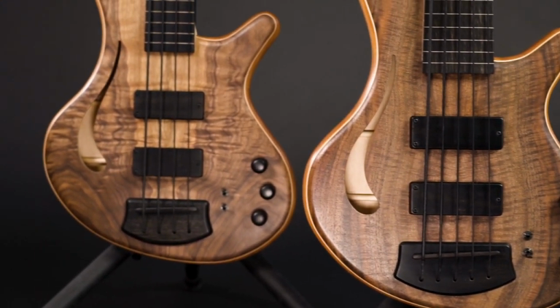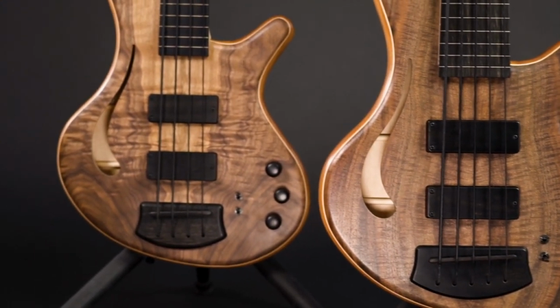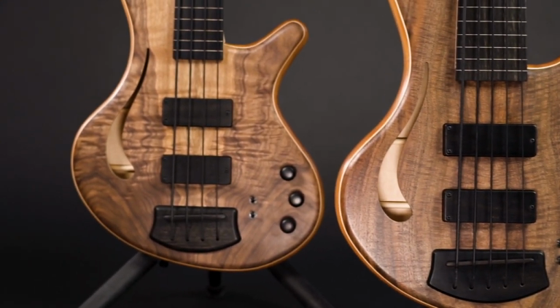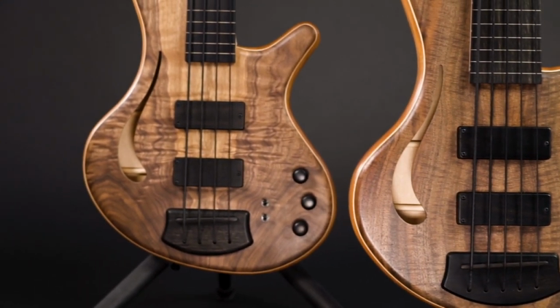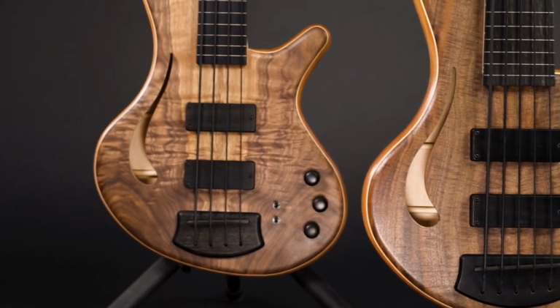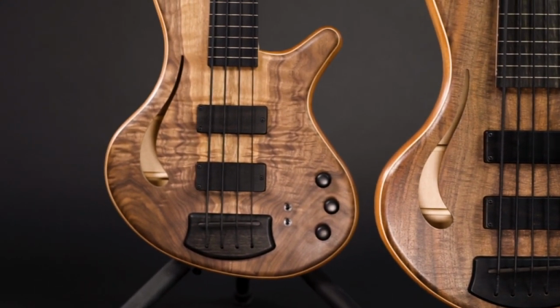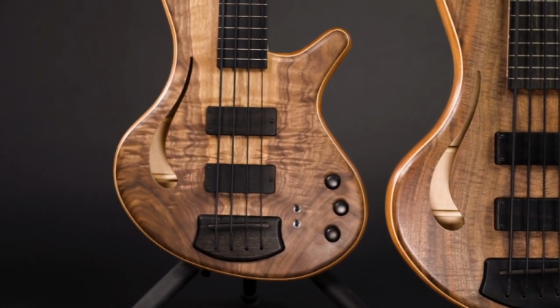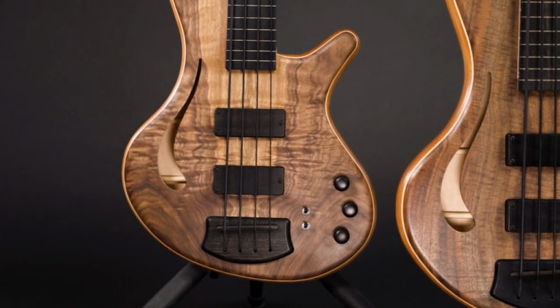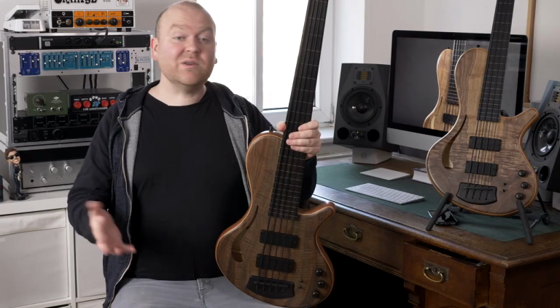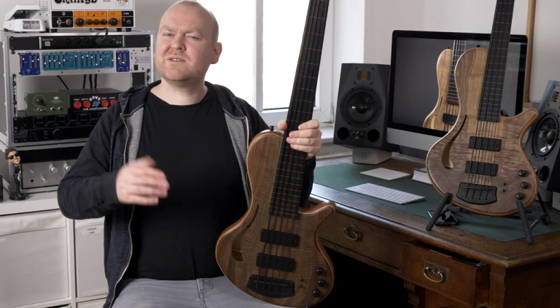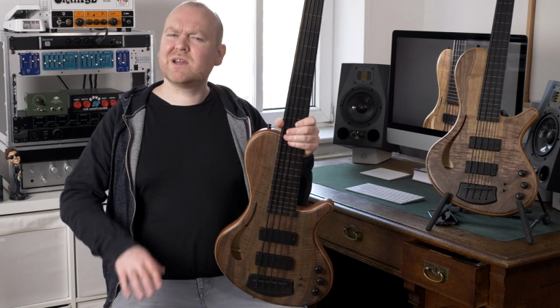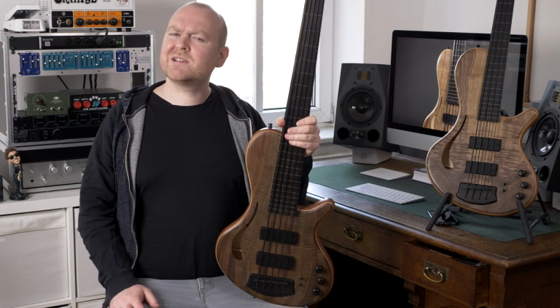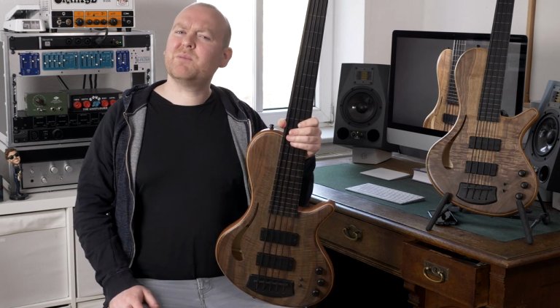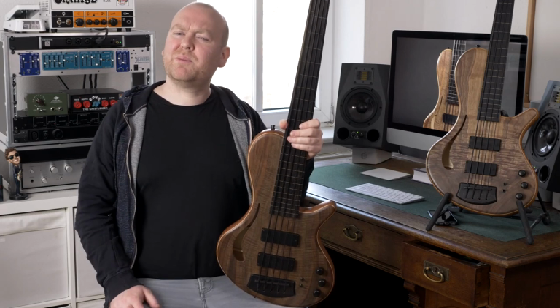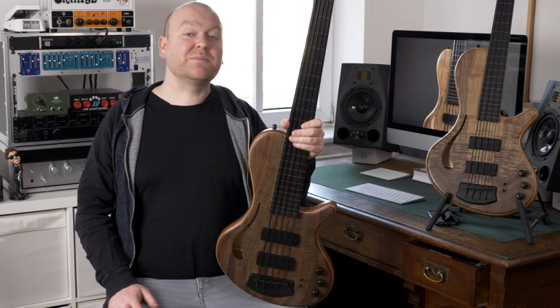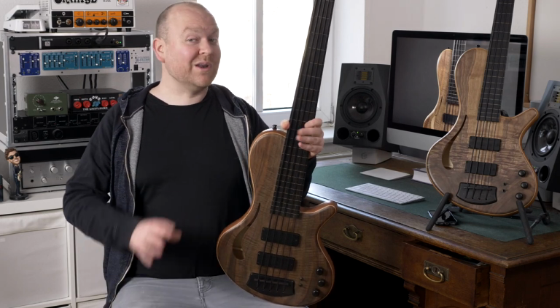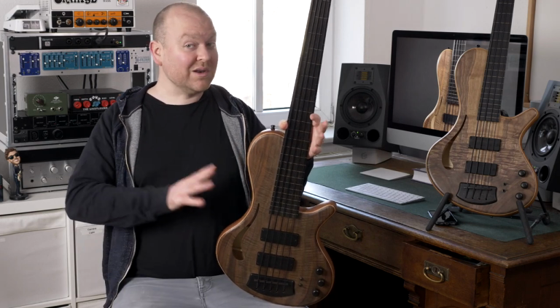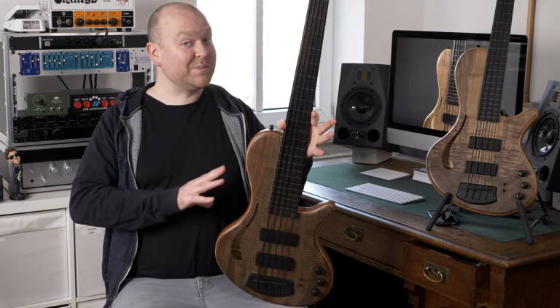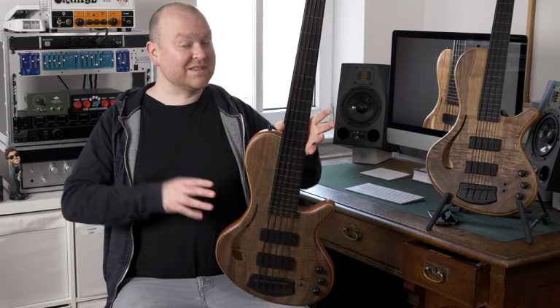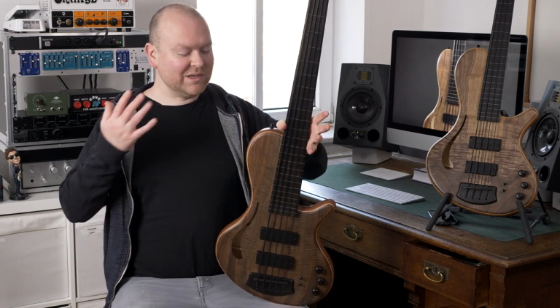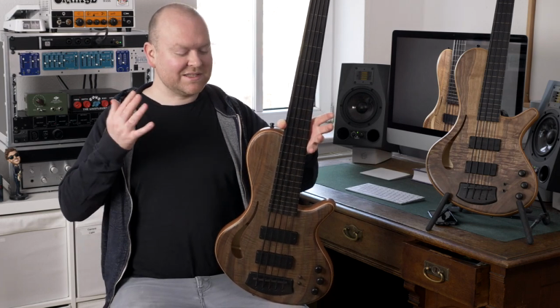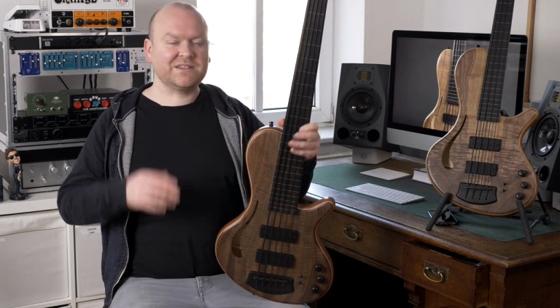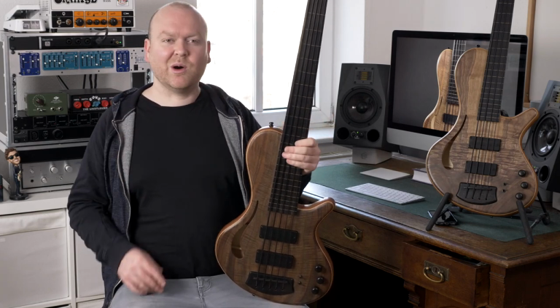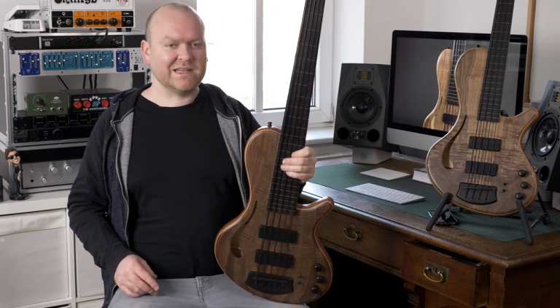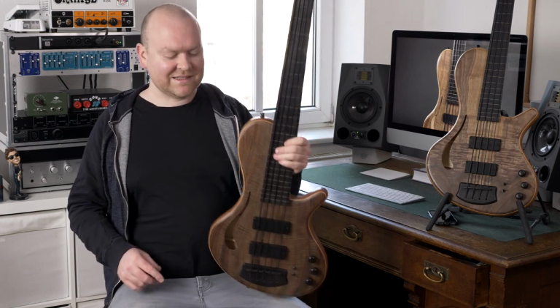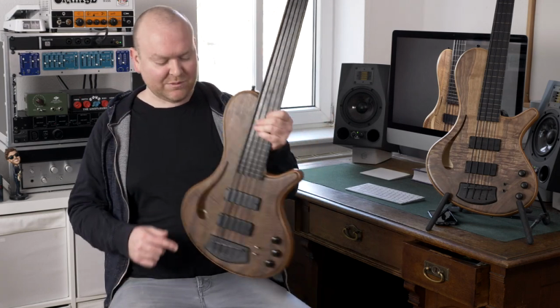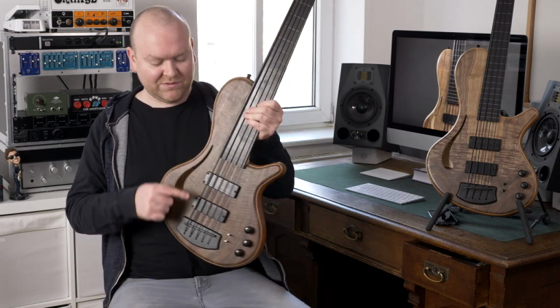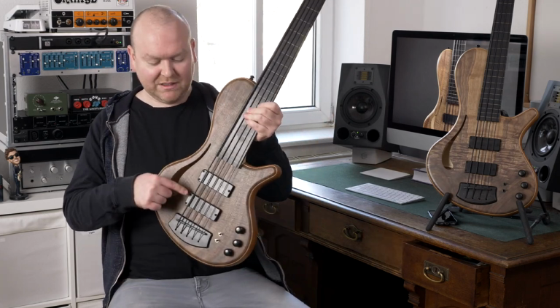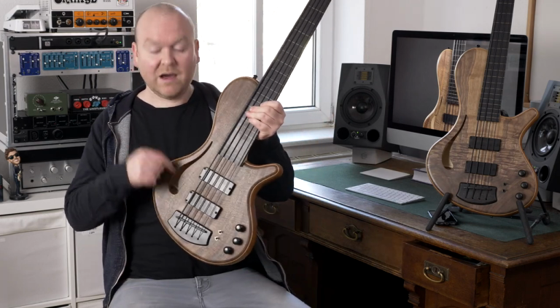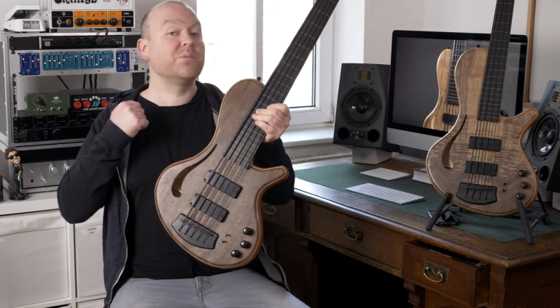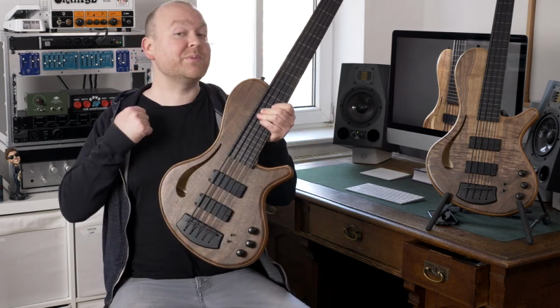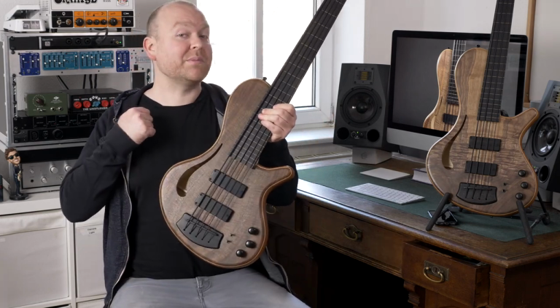Nicola is using Heusel Humbugger pickups in all his basses, so let's check them out and start with the bridge pickup.